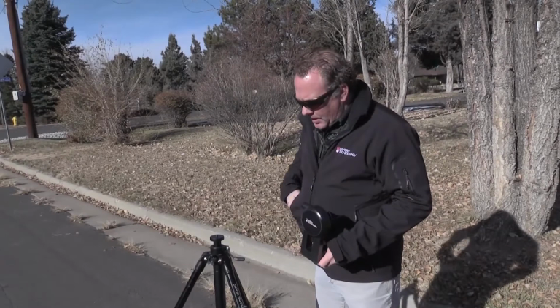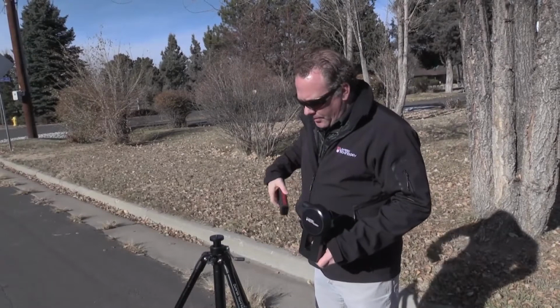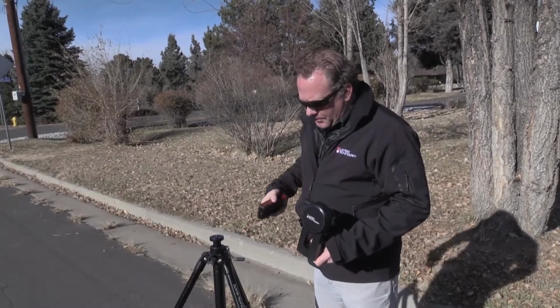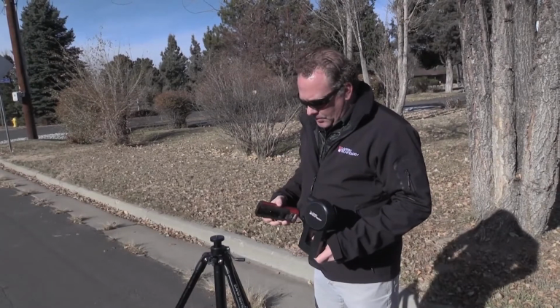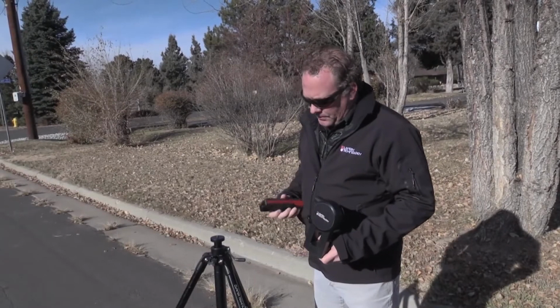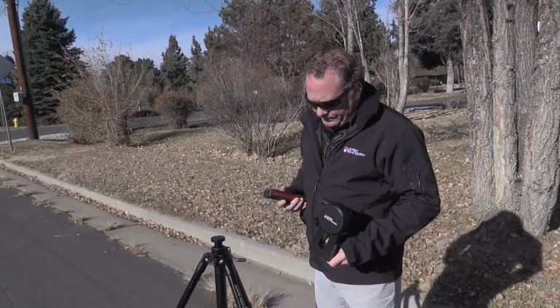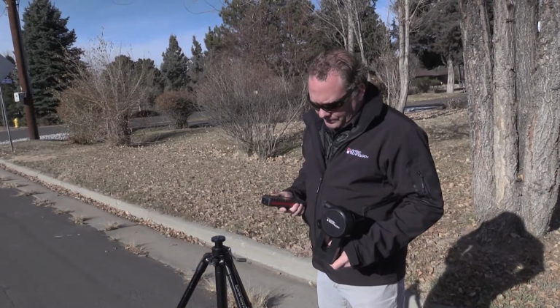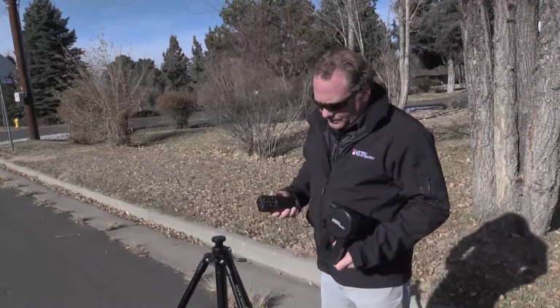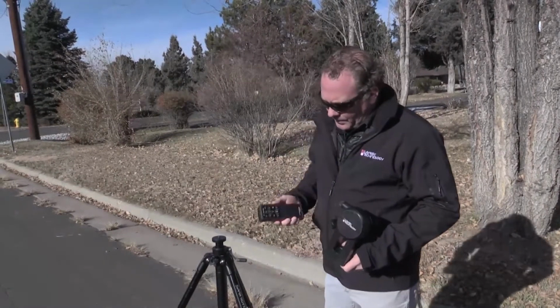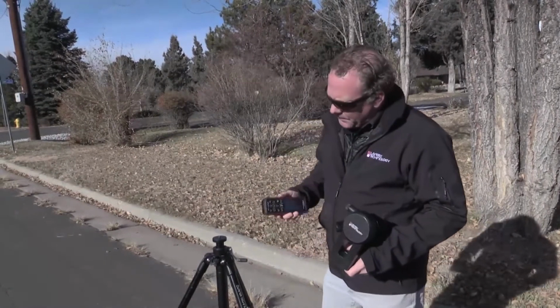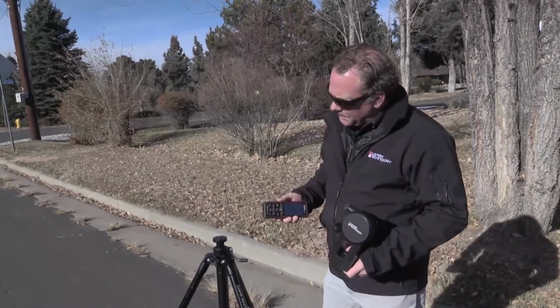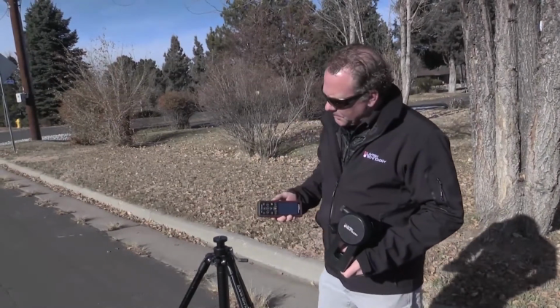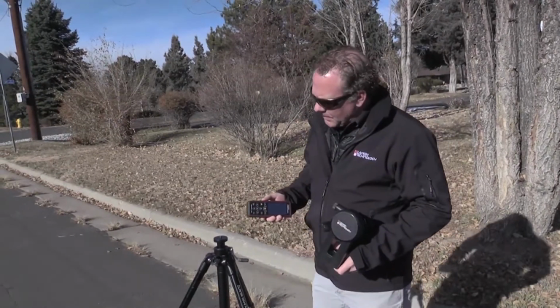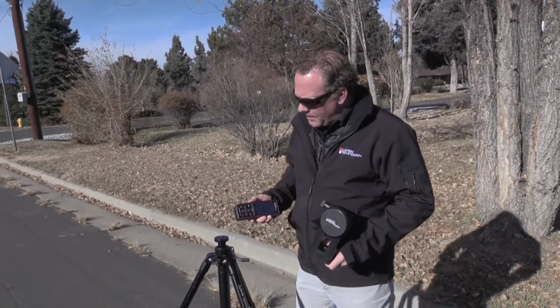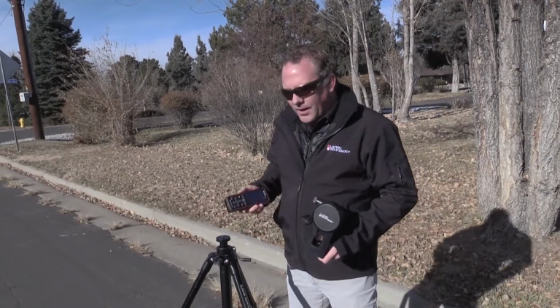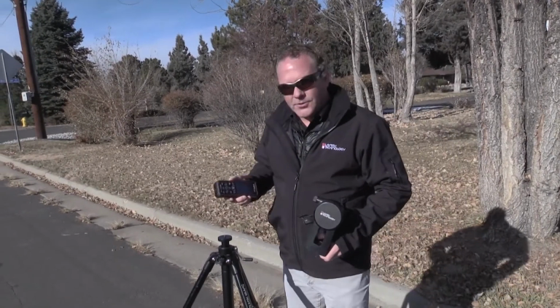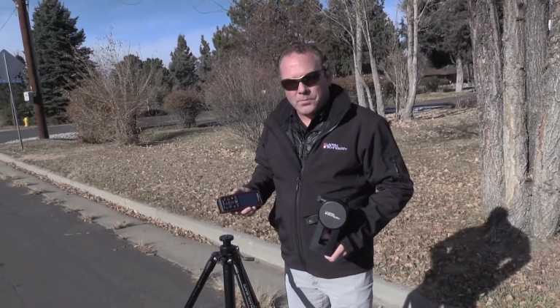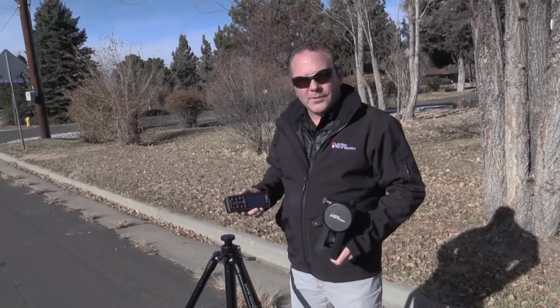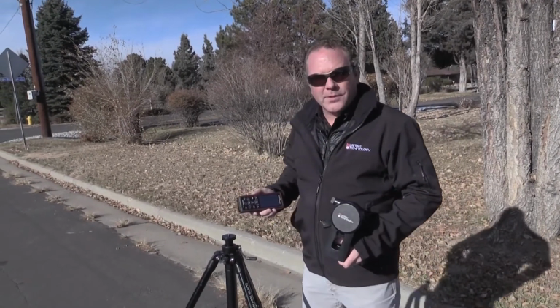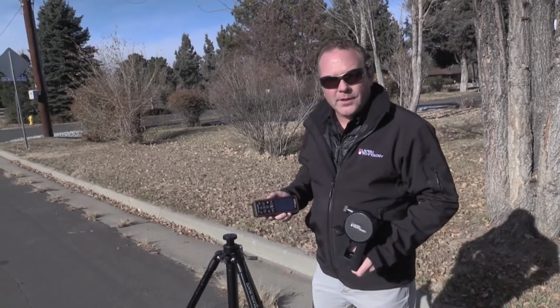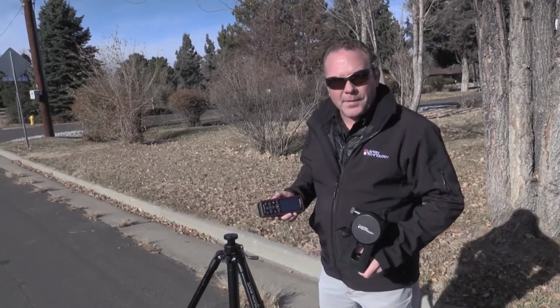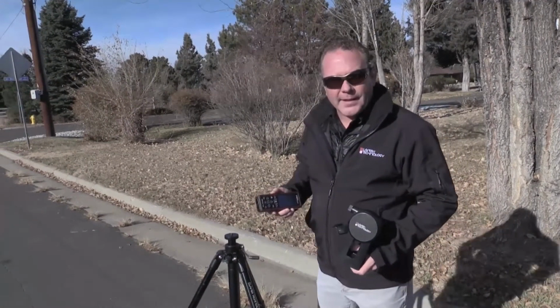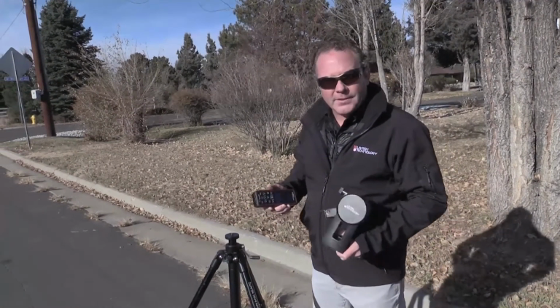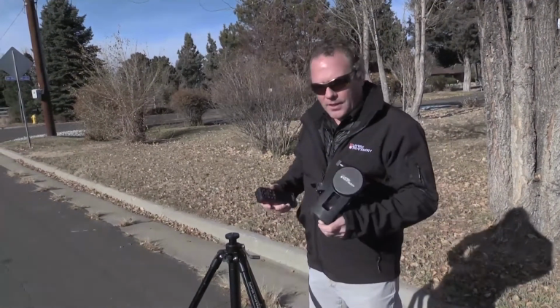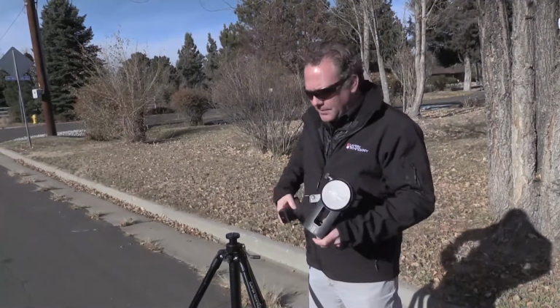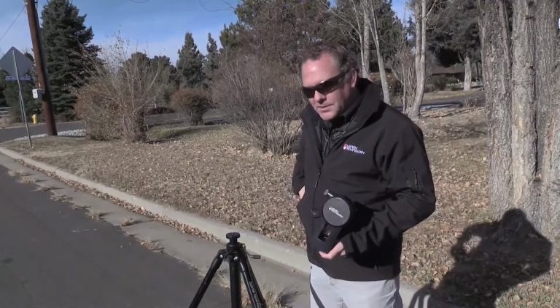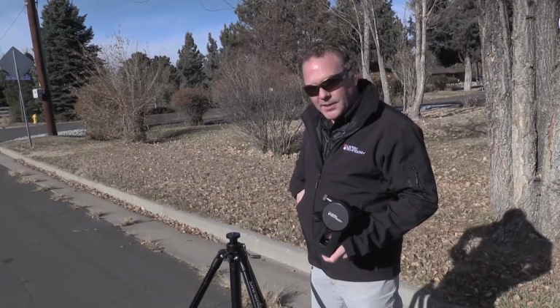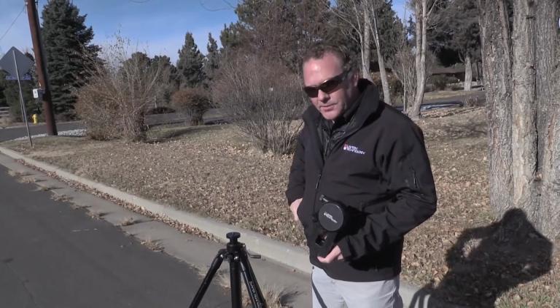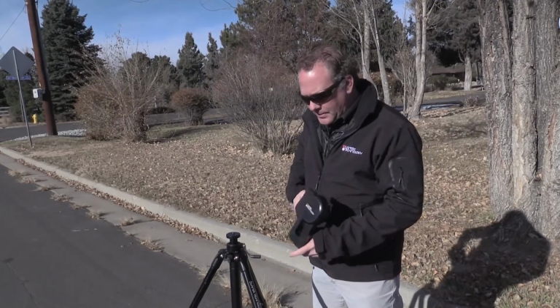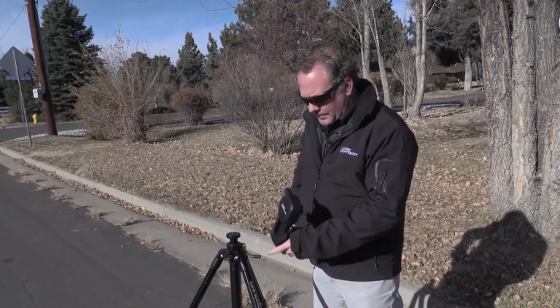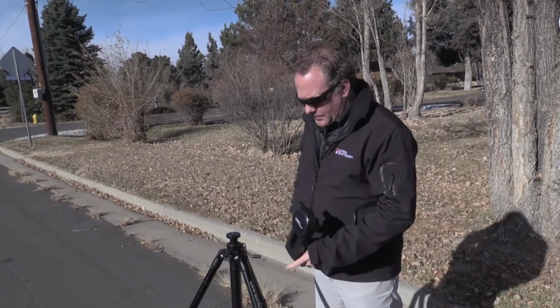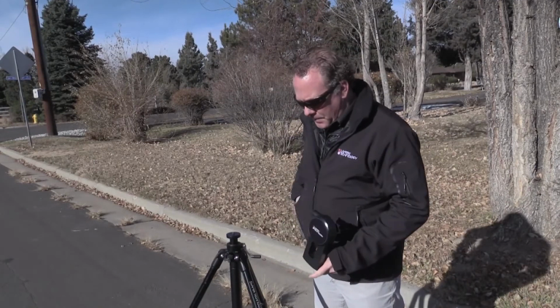Today I'm going to show you how to put together our TruePoint 300 package along with its accessories and tripod.